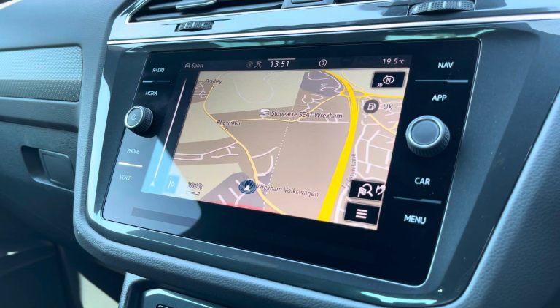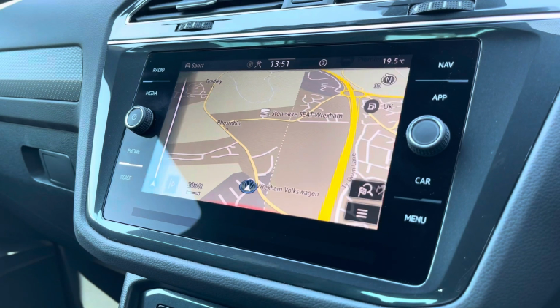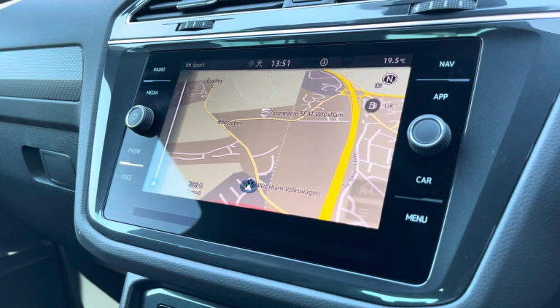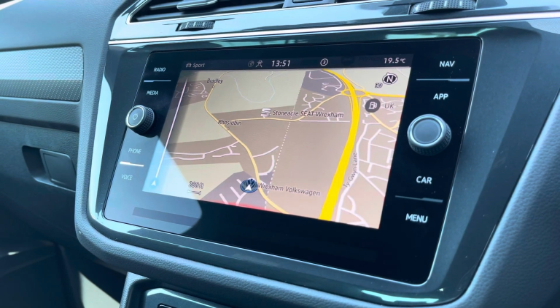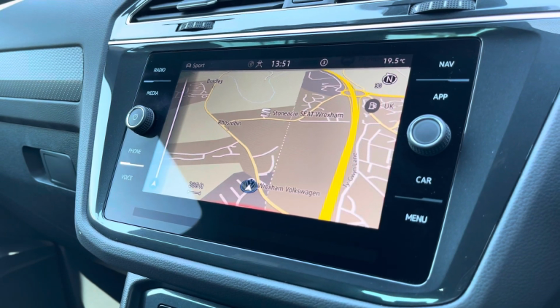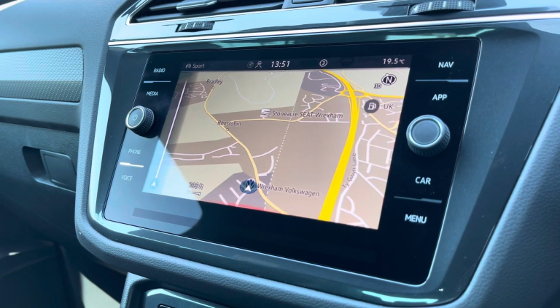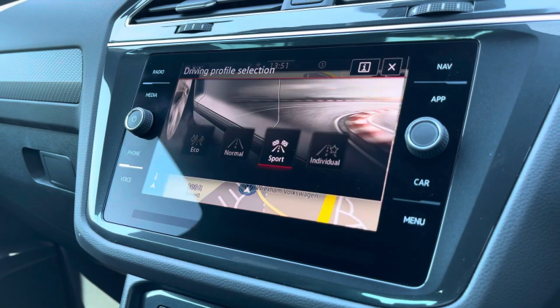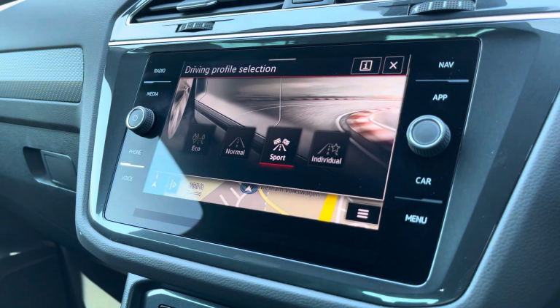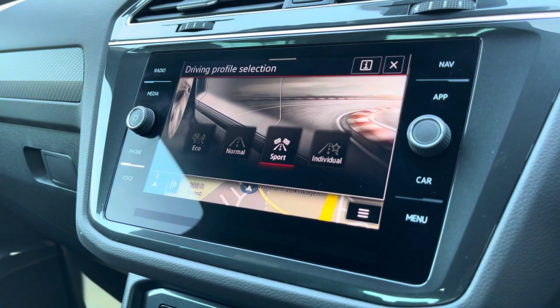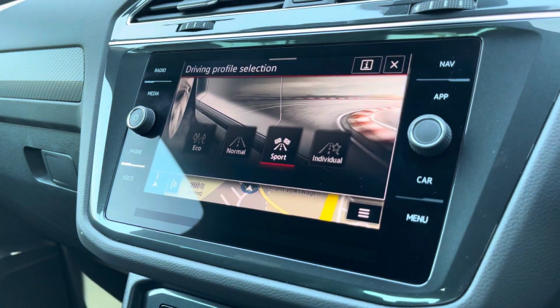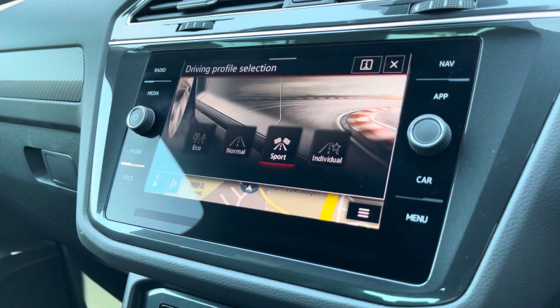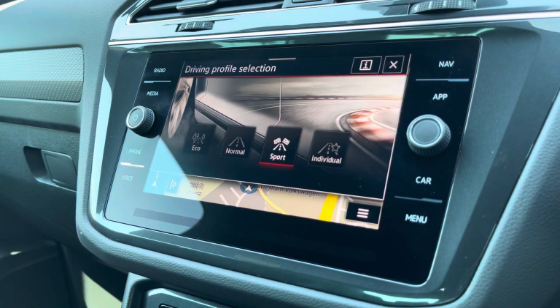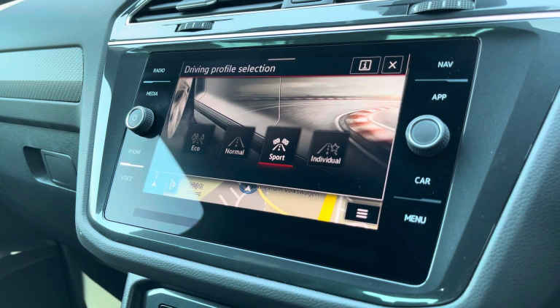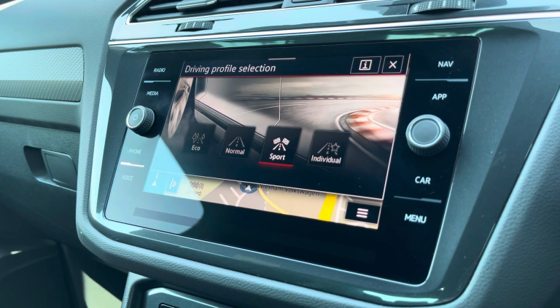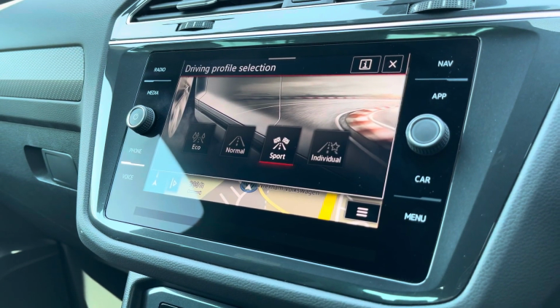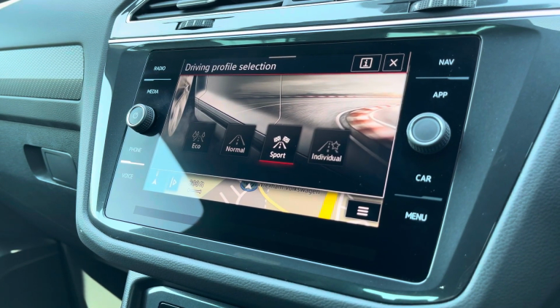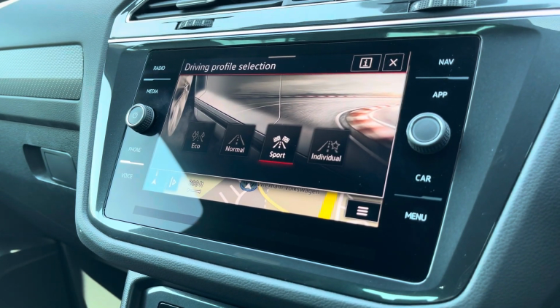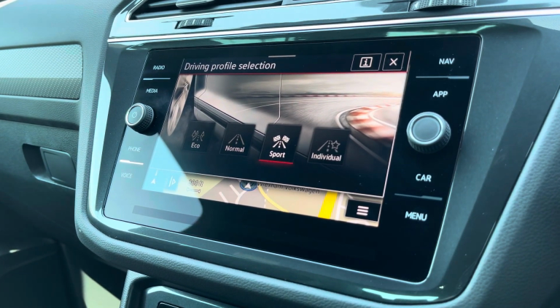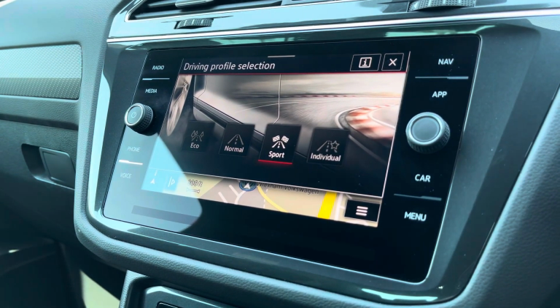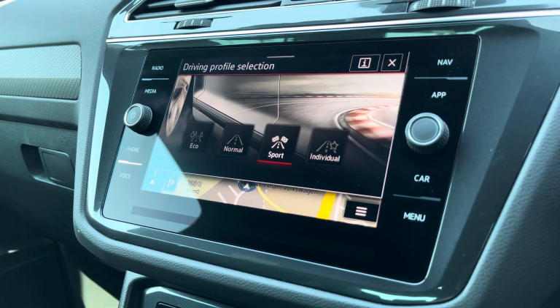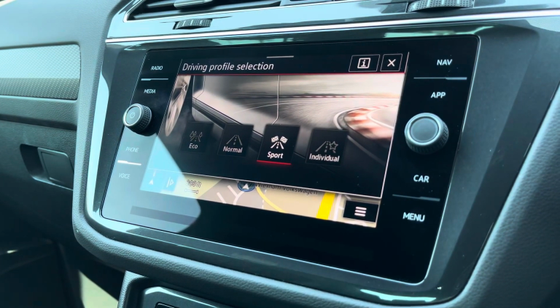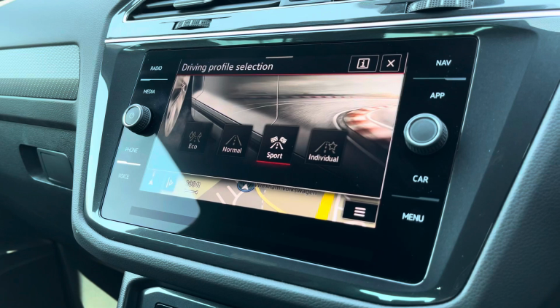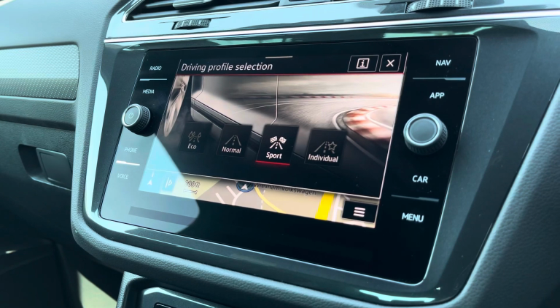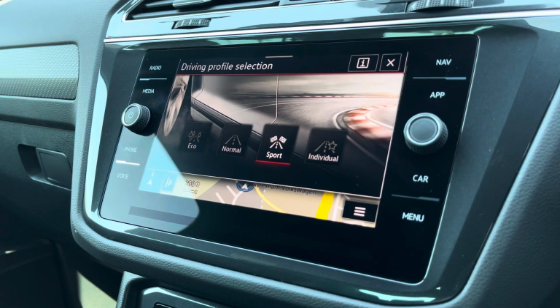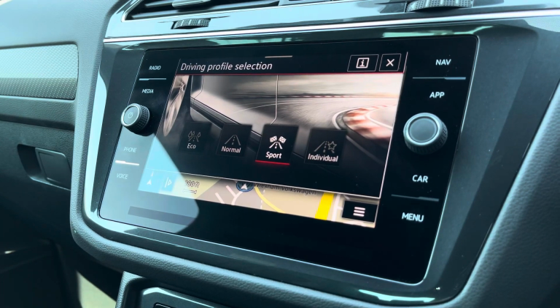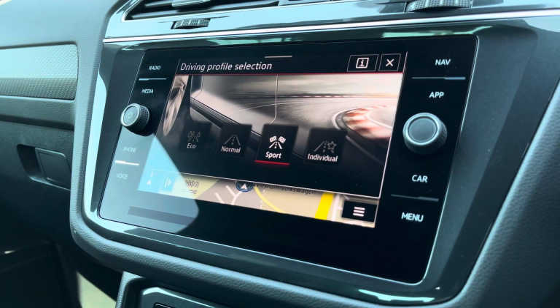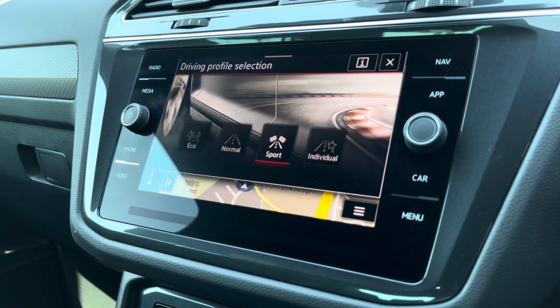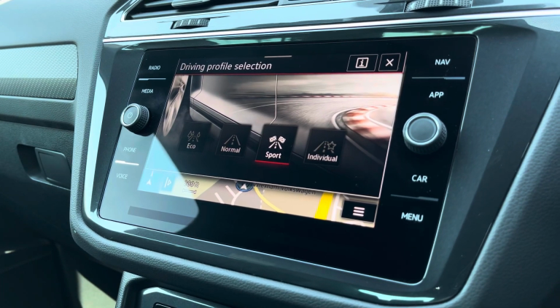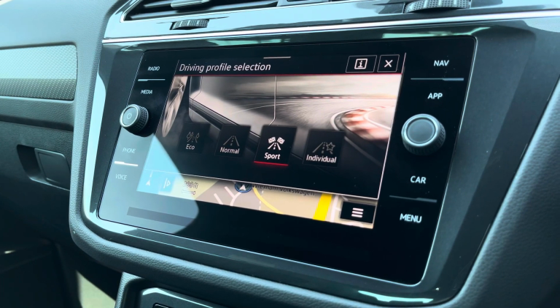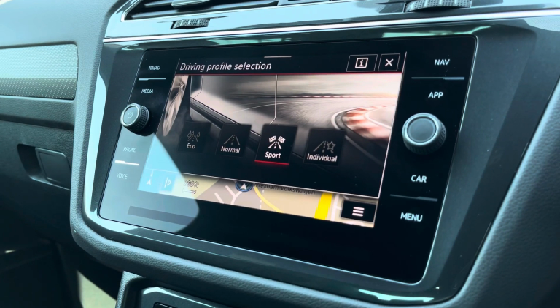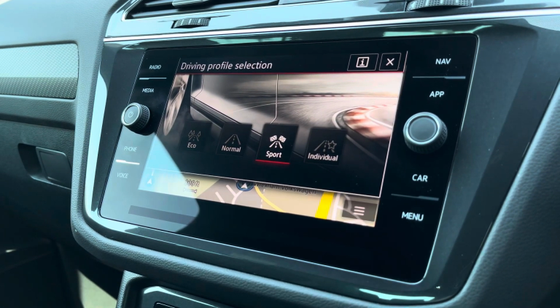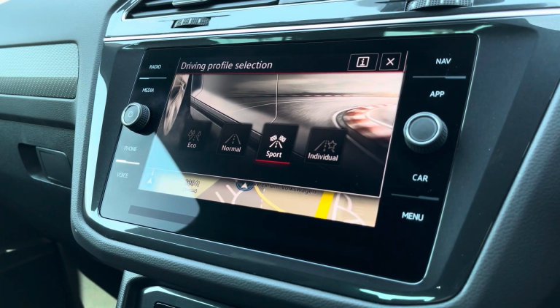There is also a driving profile selection which offers preset options to customise the performance of your vehicle. This includes eco, normal, sport and individual.